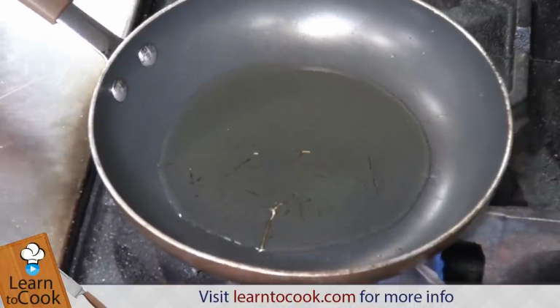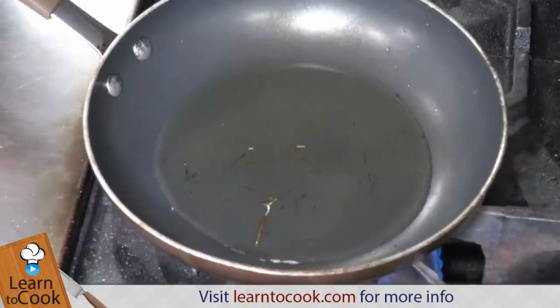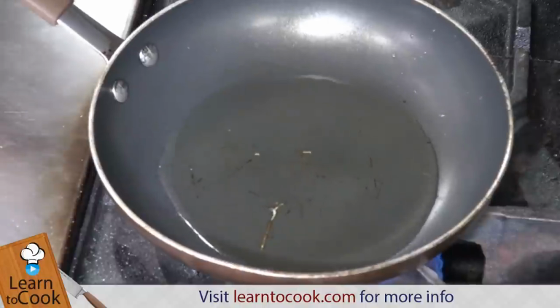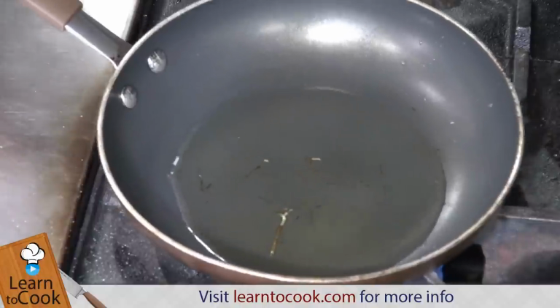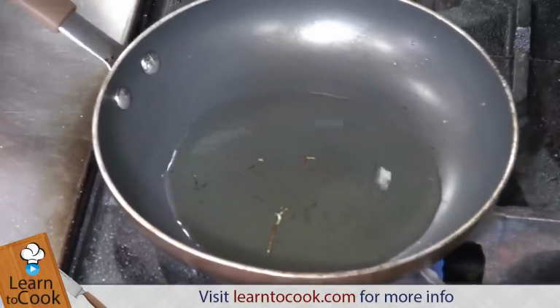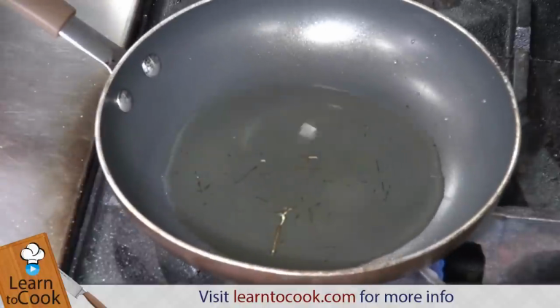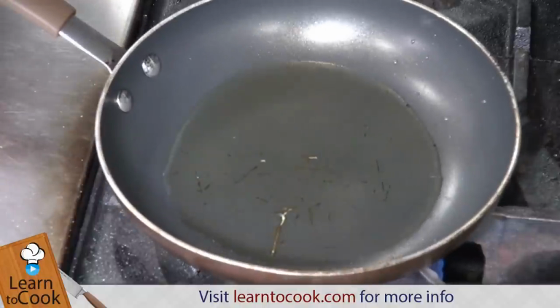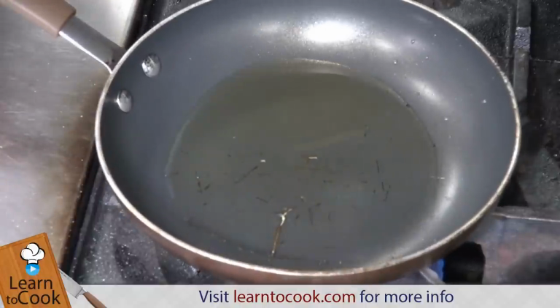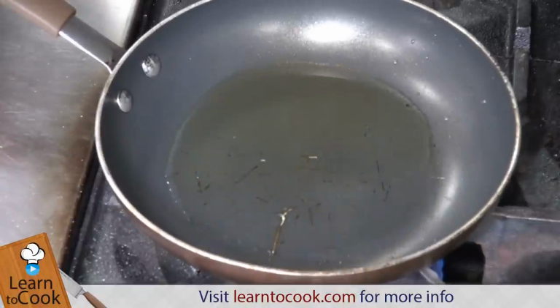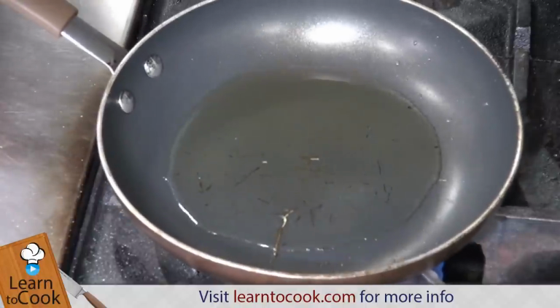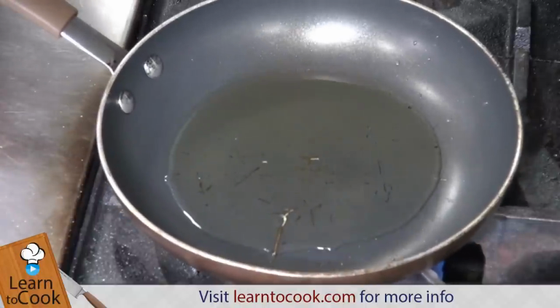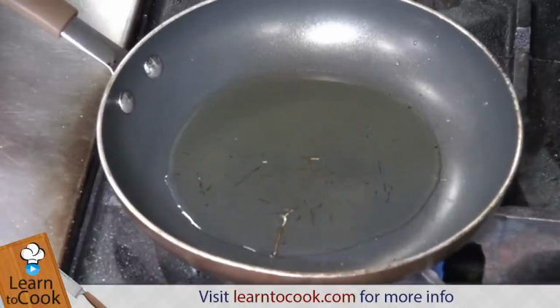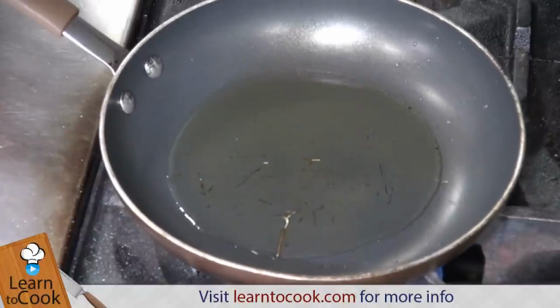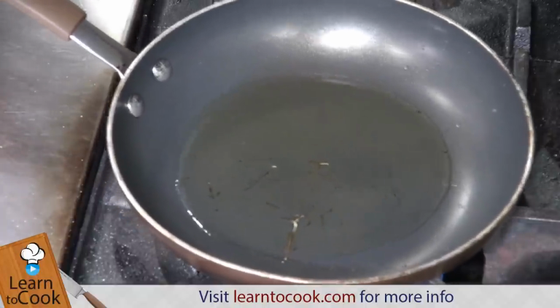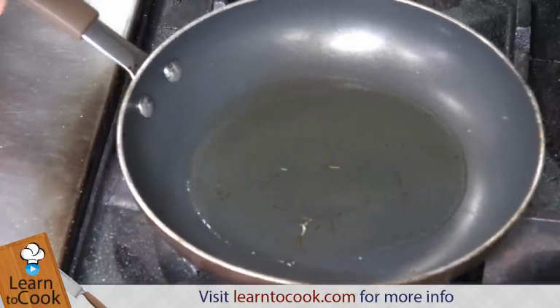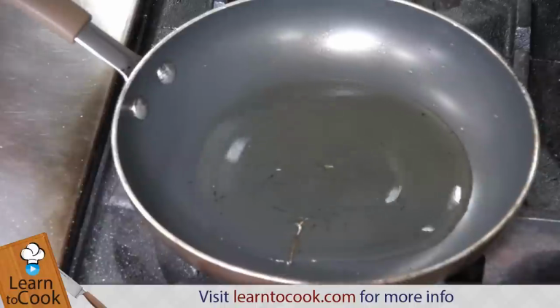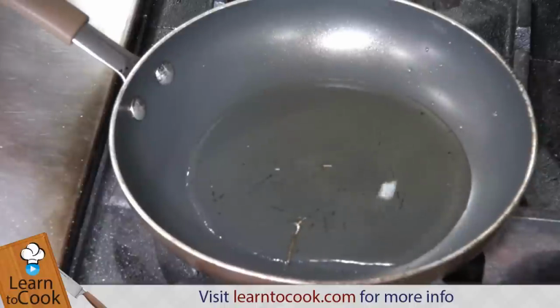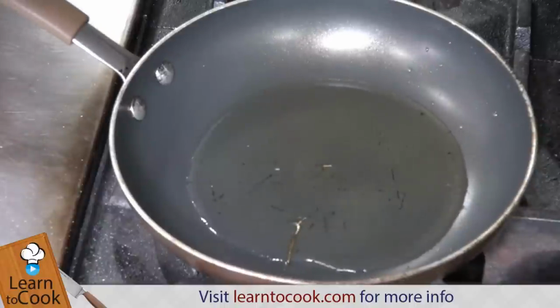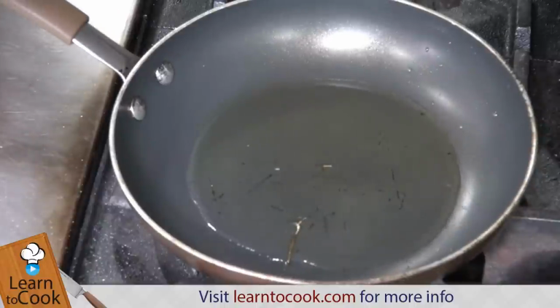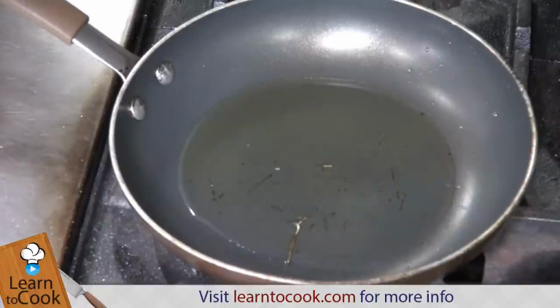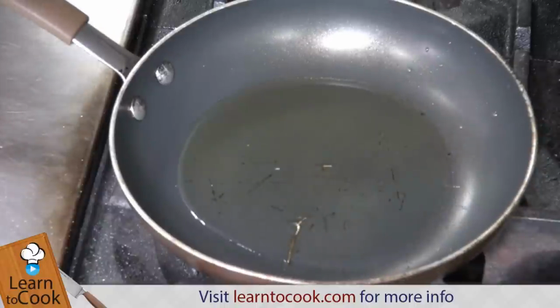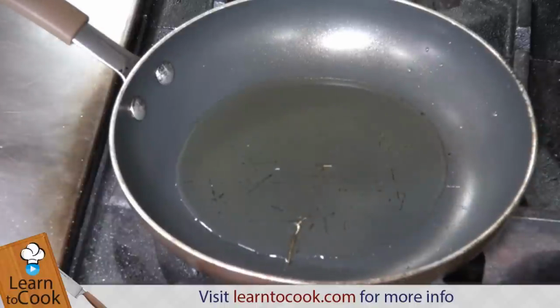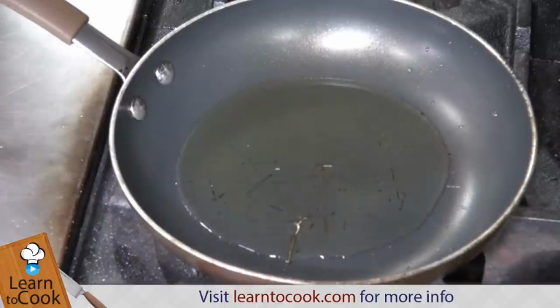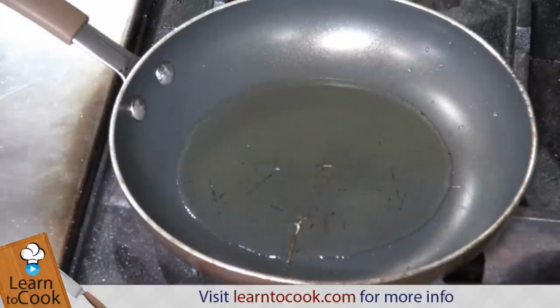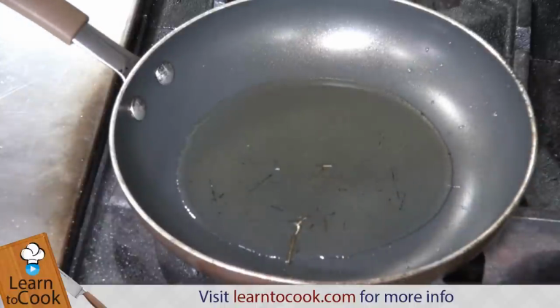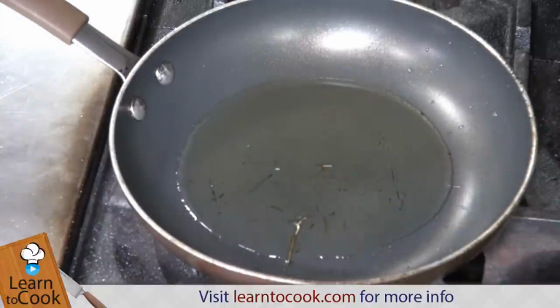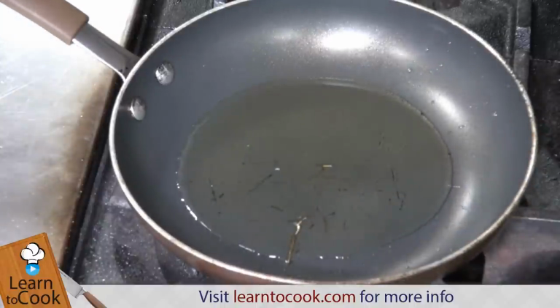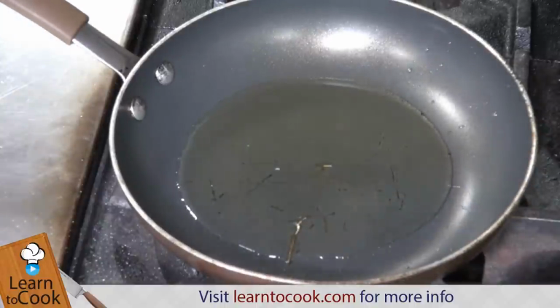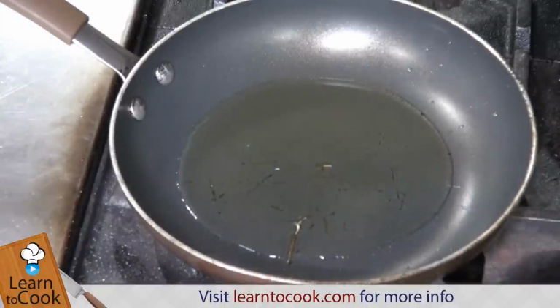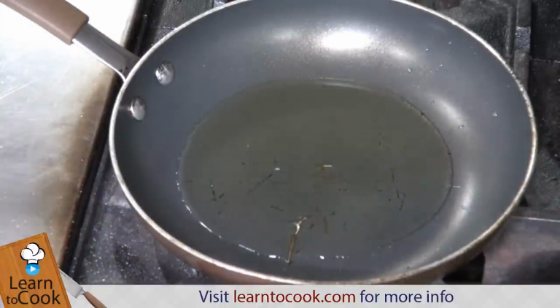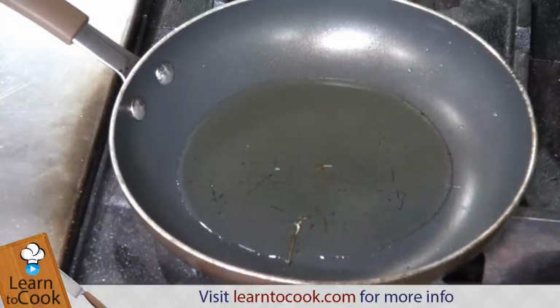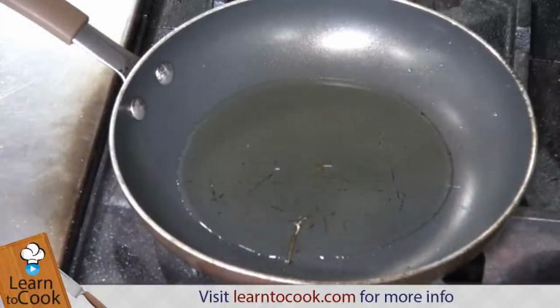The fish is very skinny, that means it only needs a couple of minutes on each side. Or you pan fry it and you finish it in the oven.